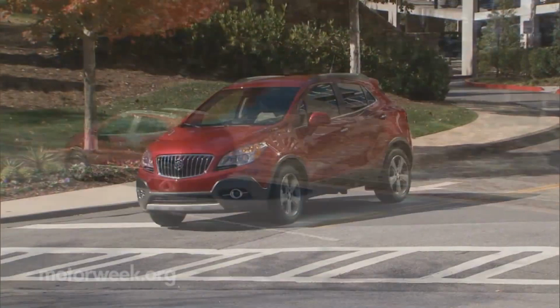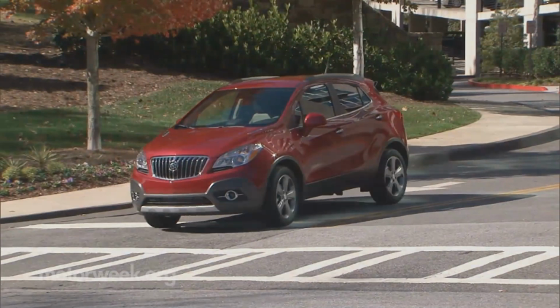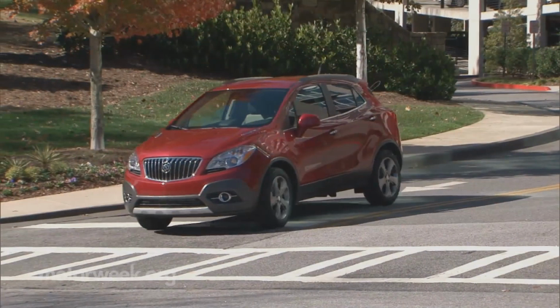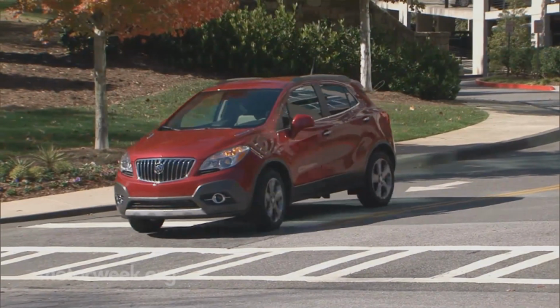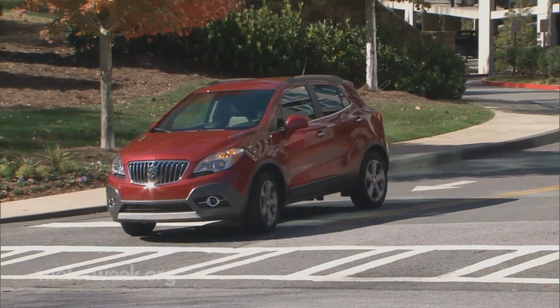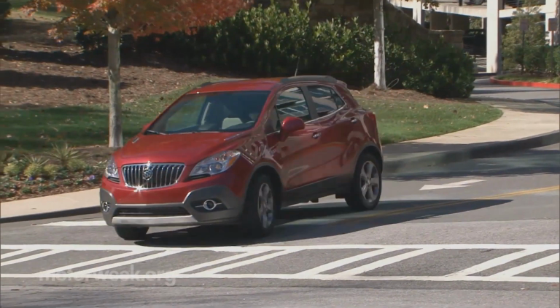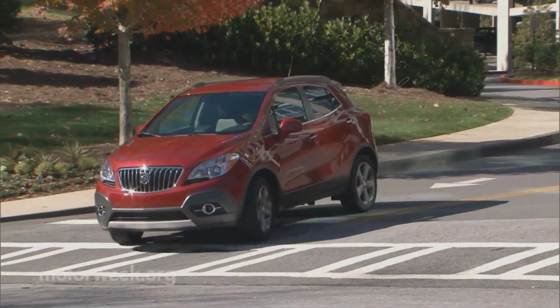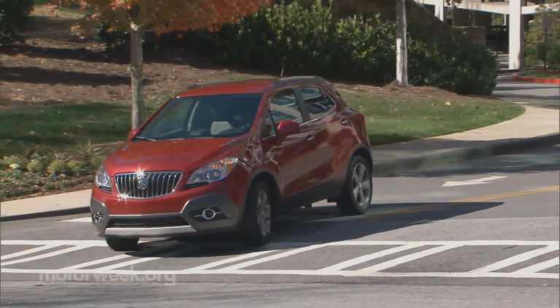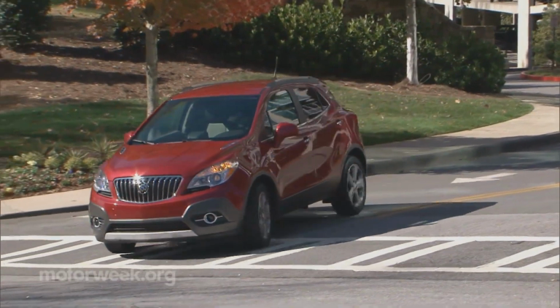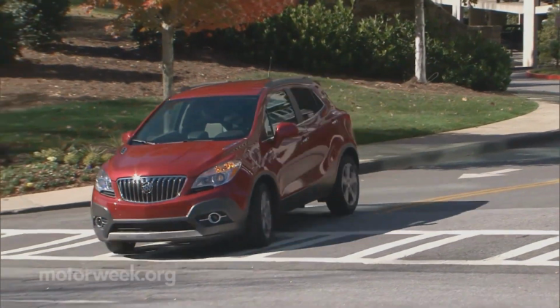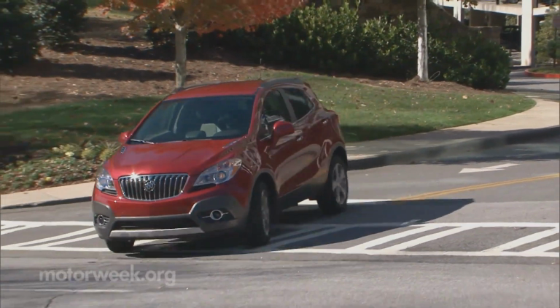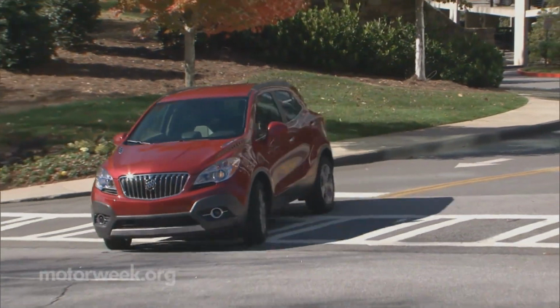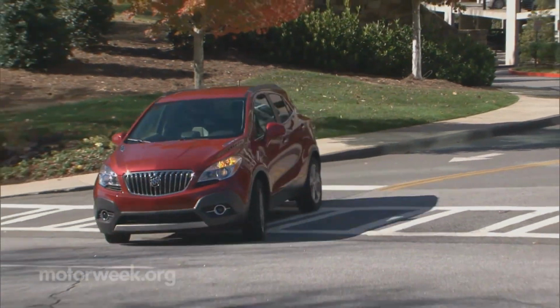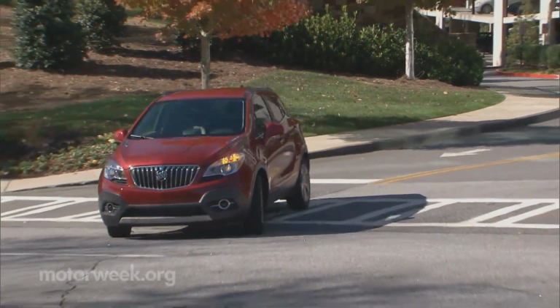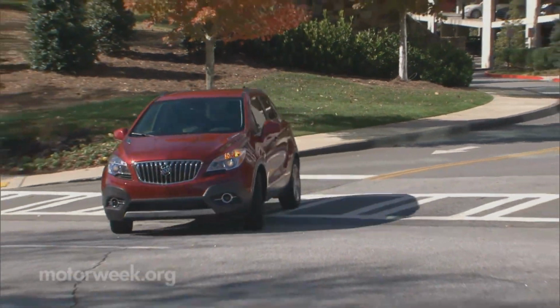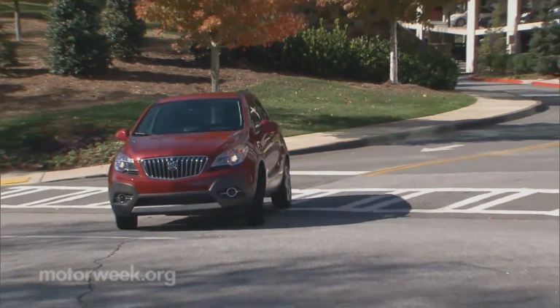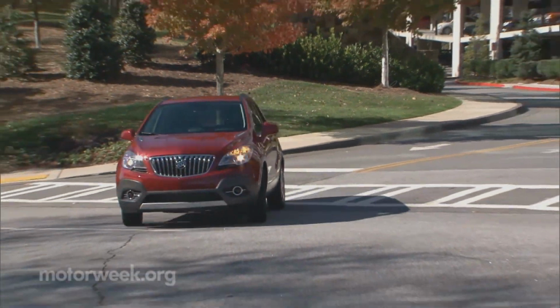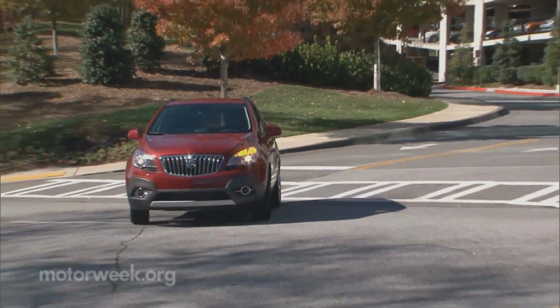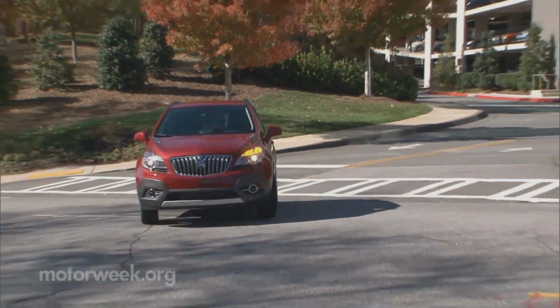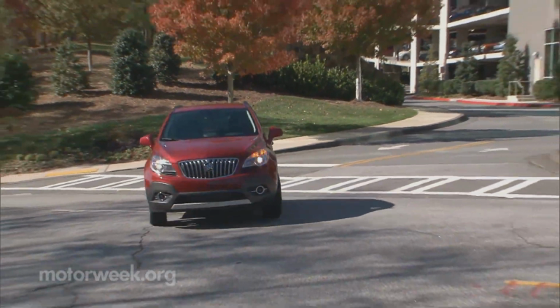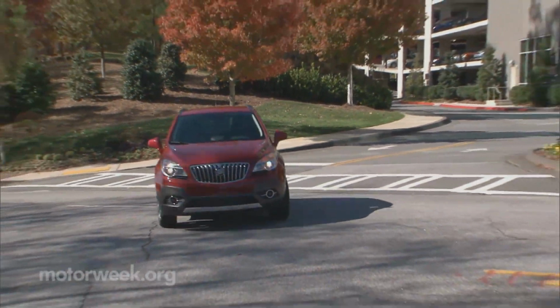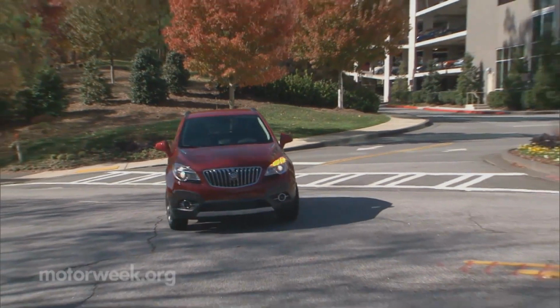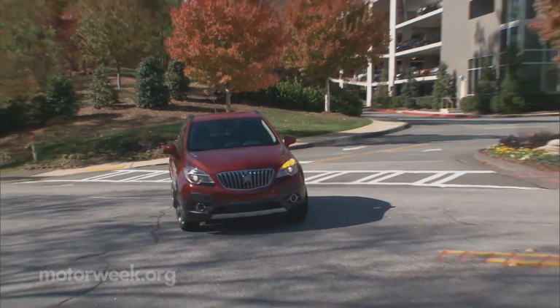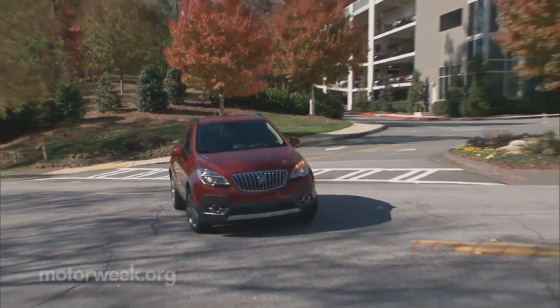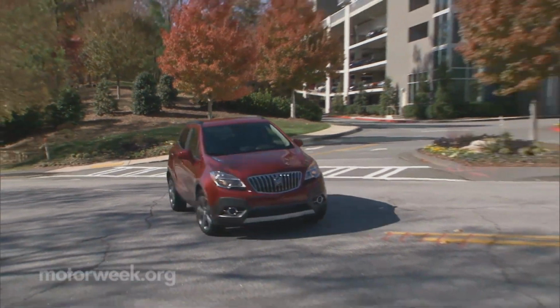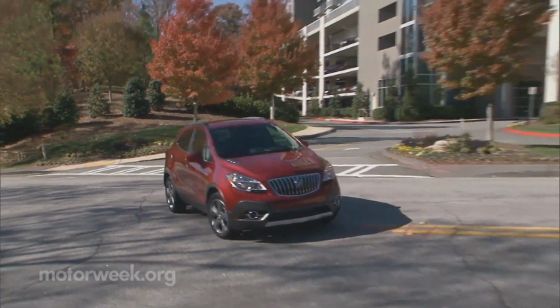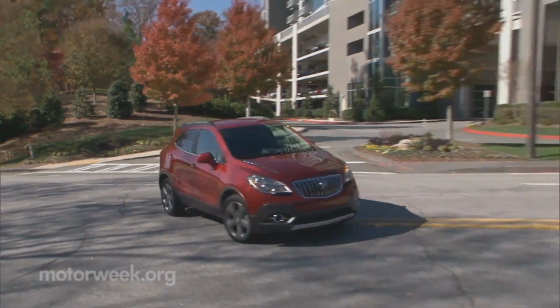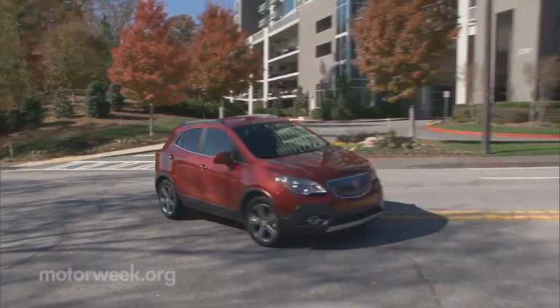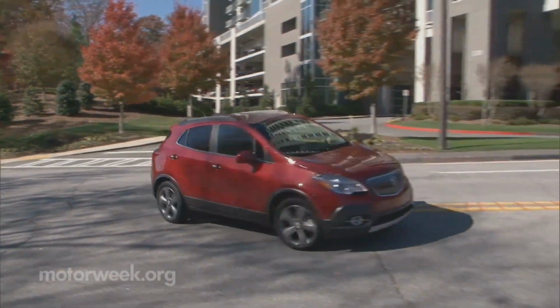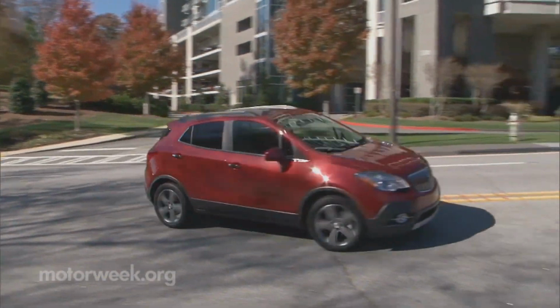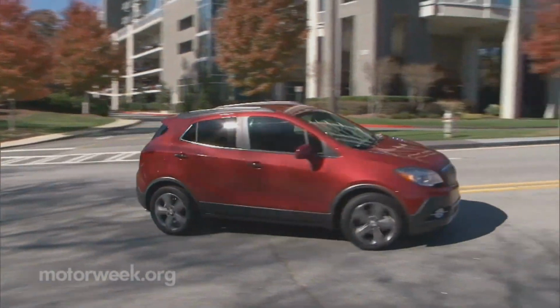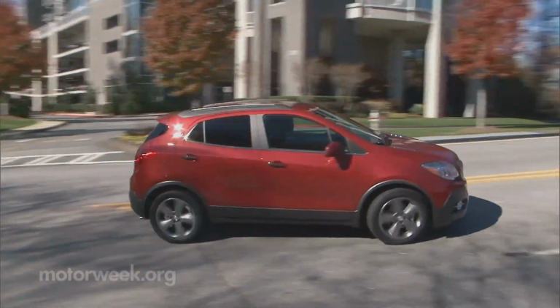The Encore is arriving at dealers now, with prices starting just under $25,000.